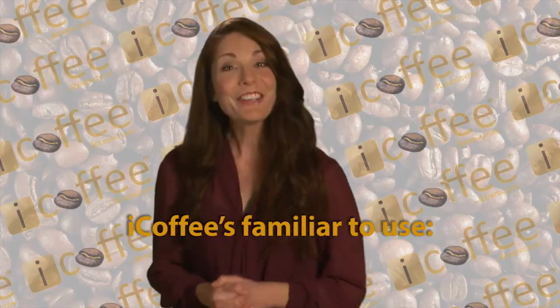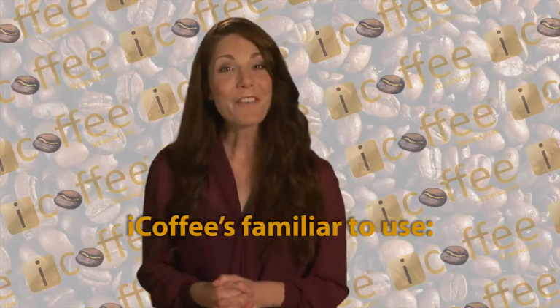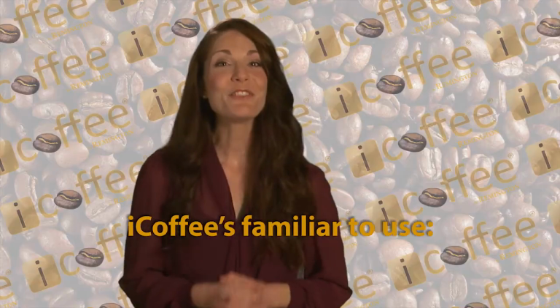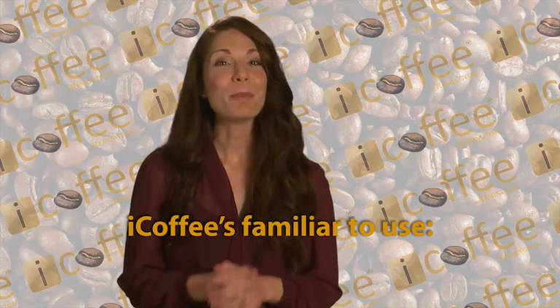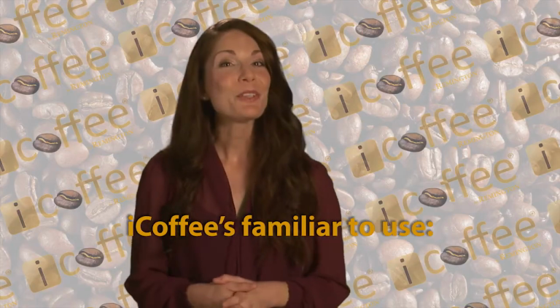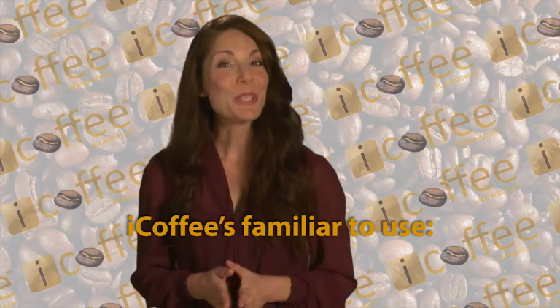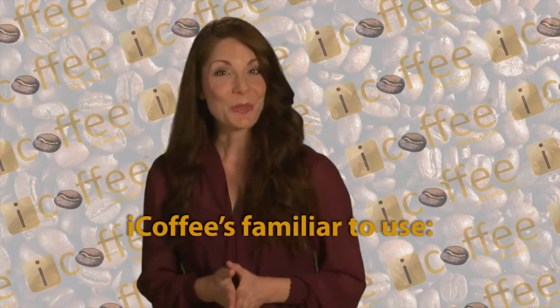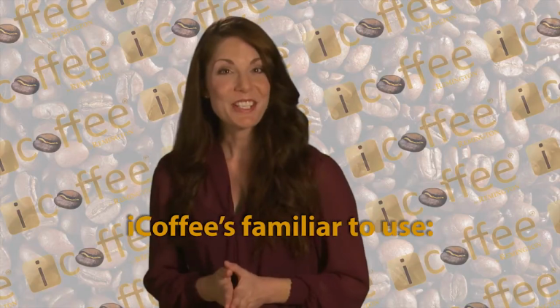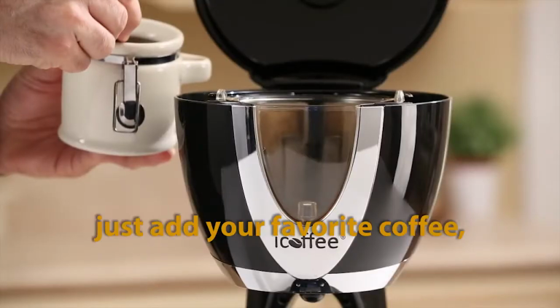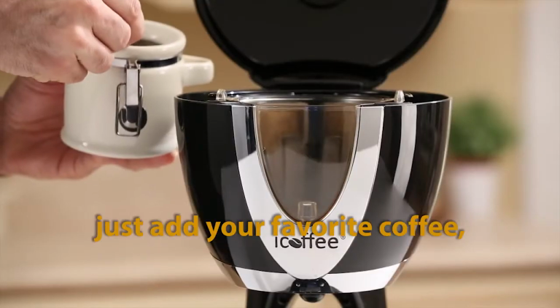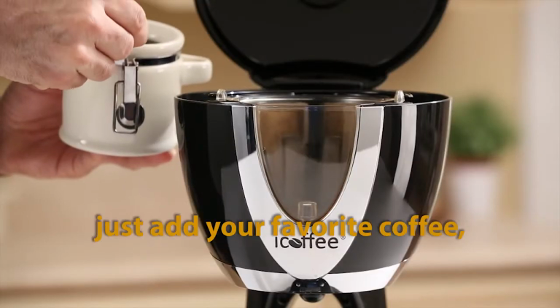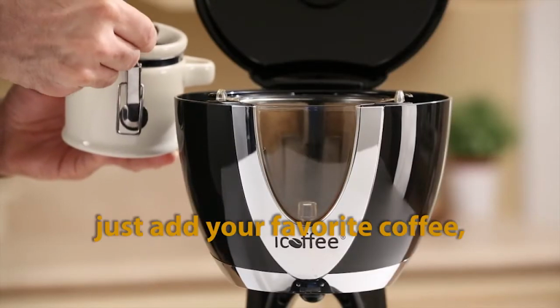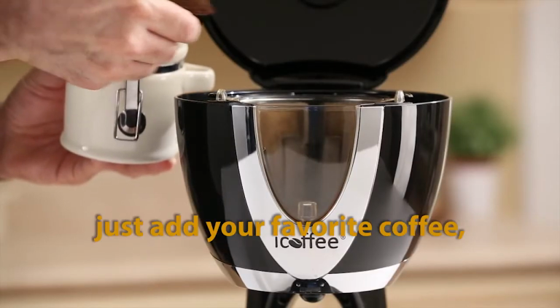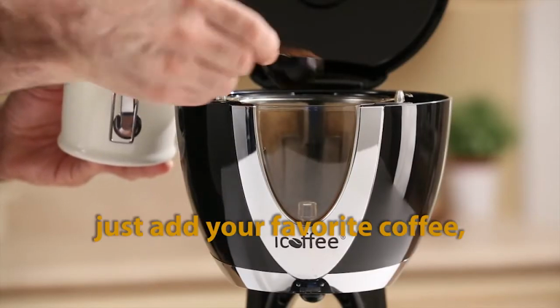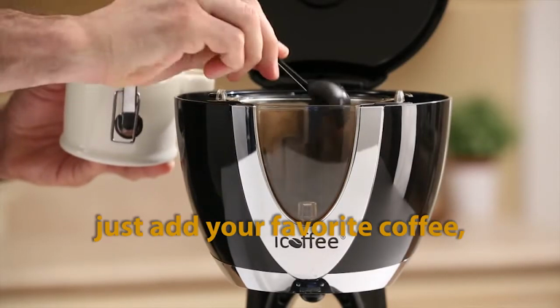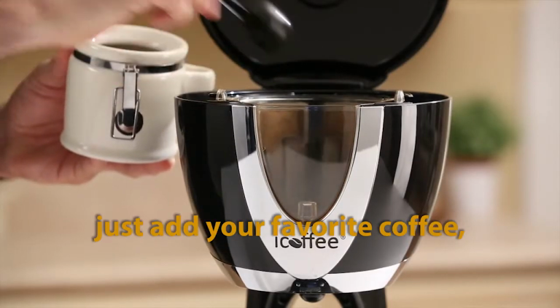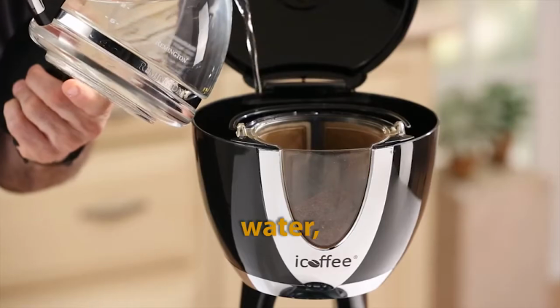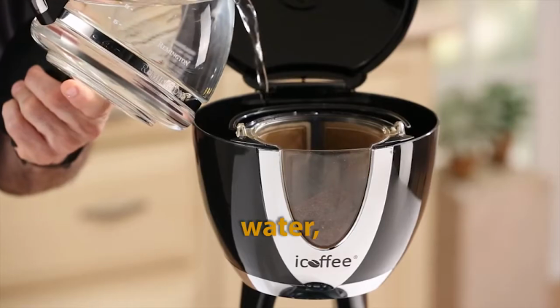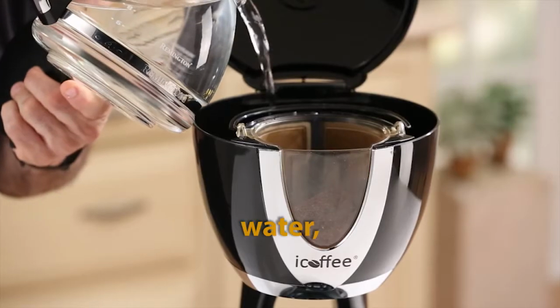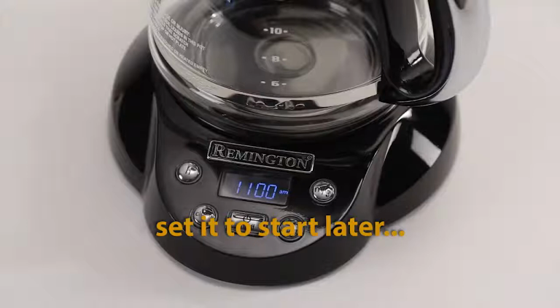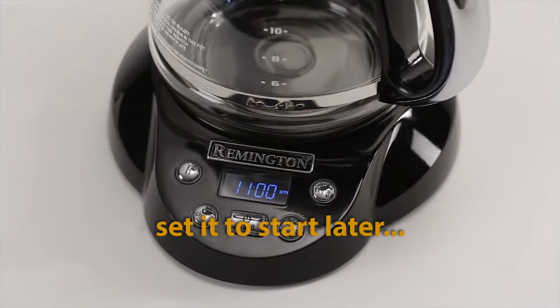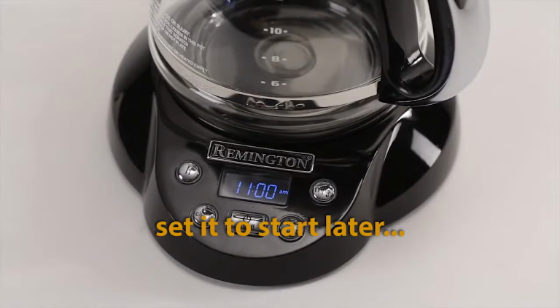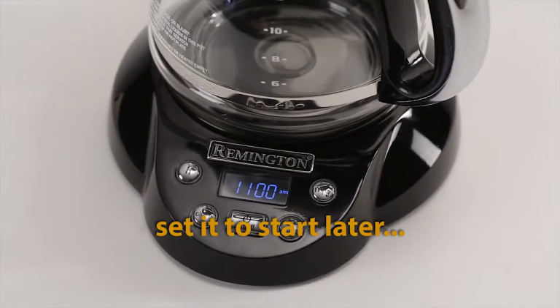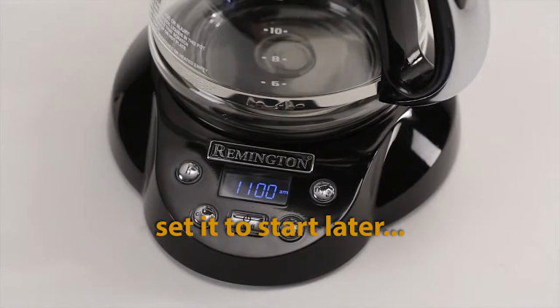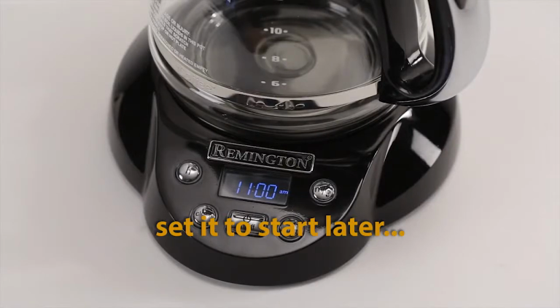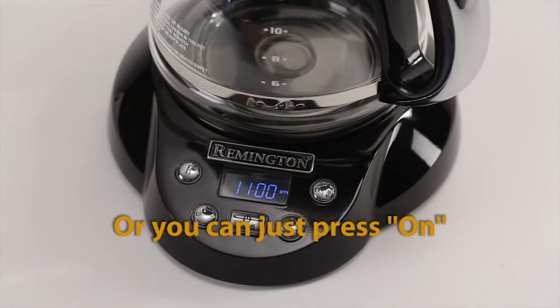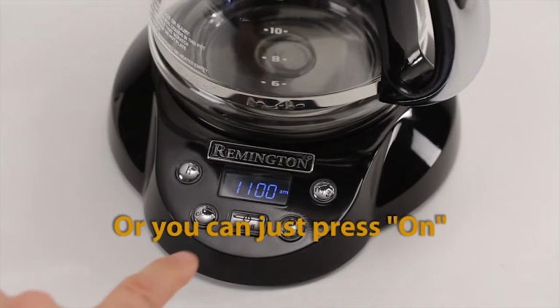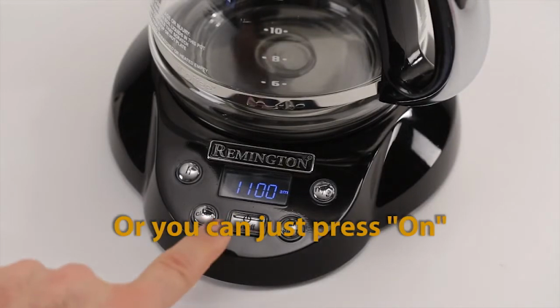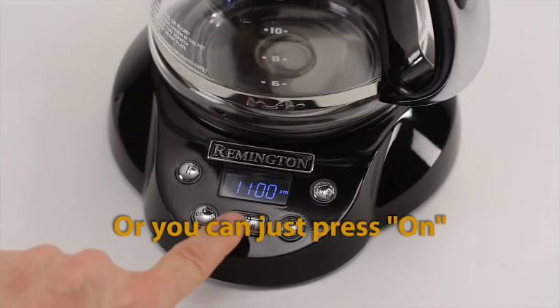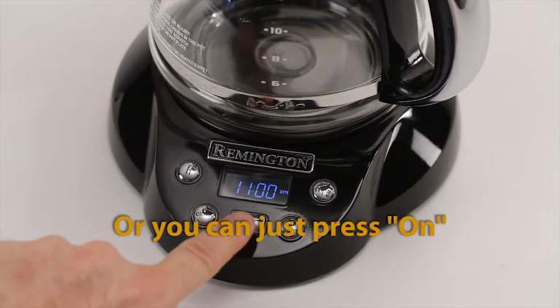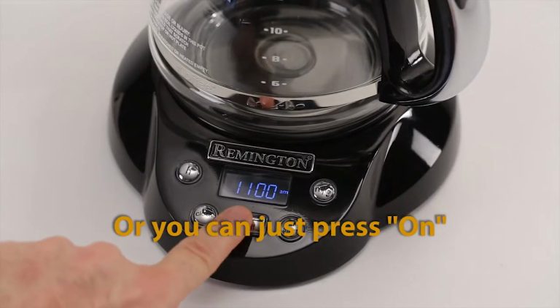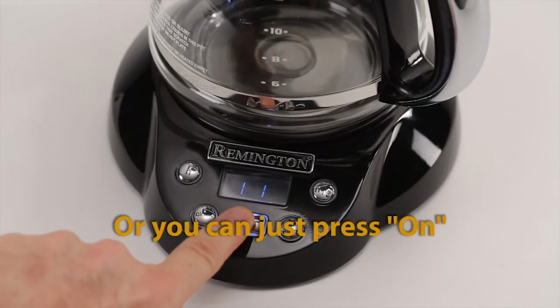iCoffee's familiar to use. Just add your favorite coffee, water, set it to start later, or you can just press on.